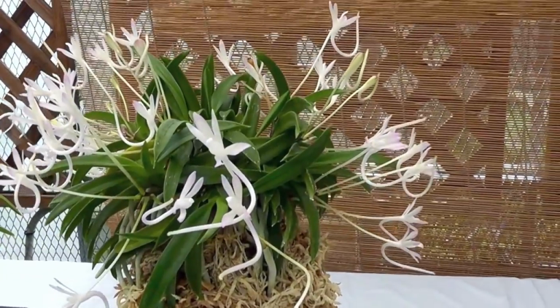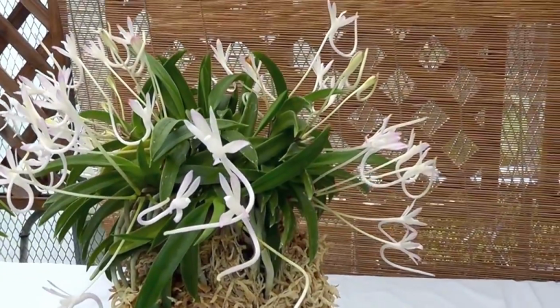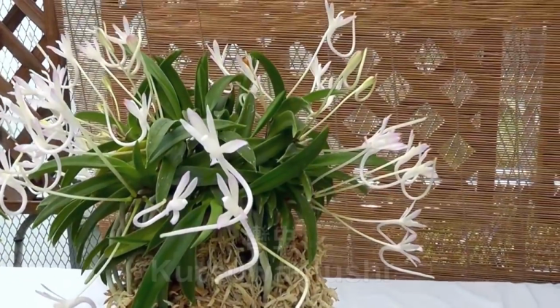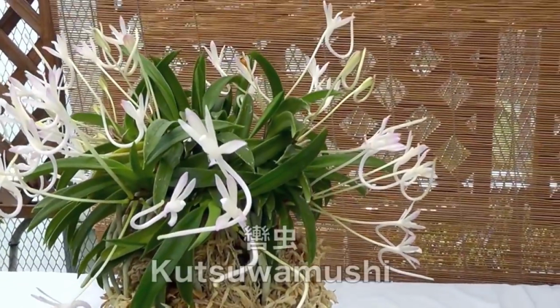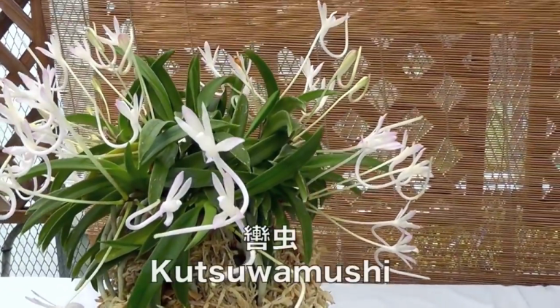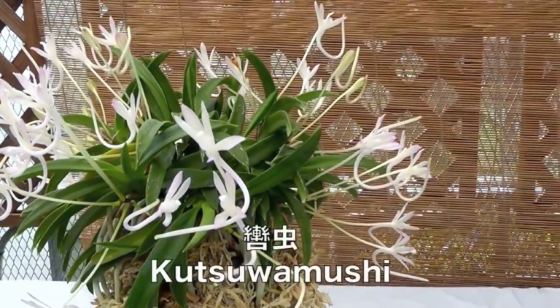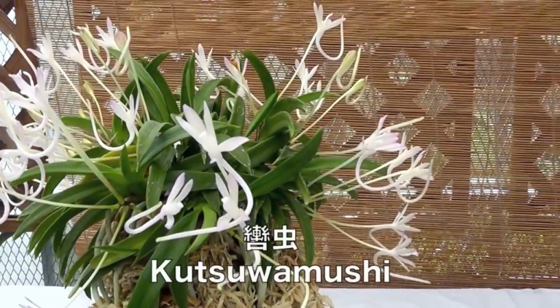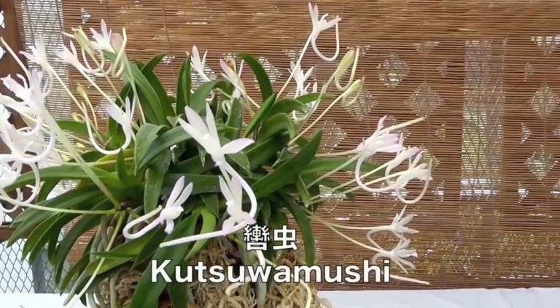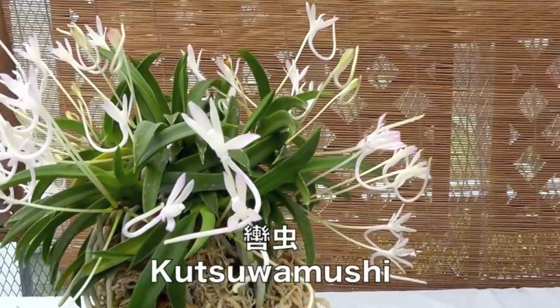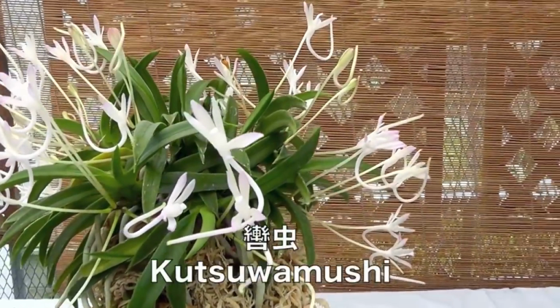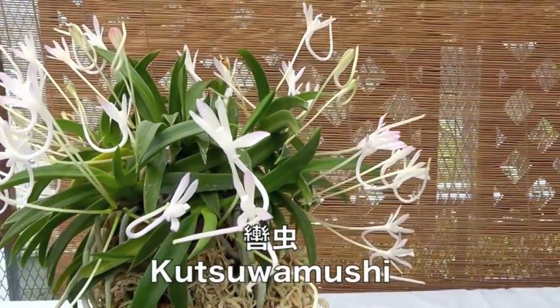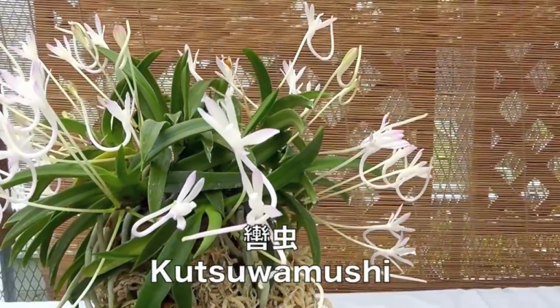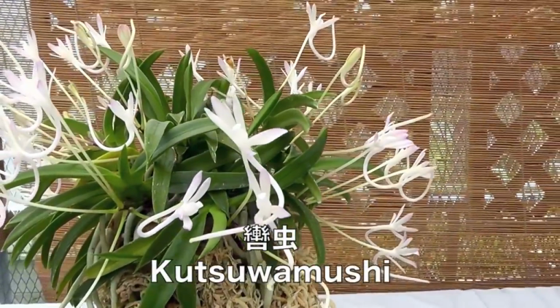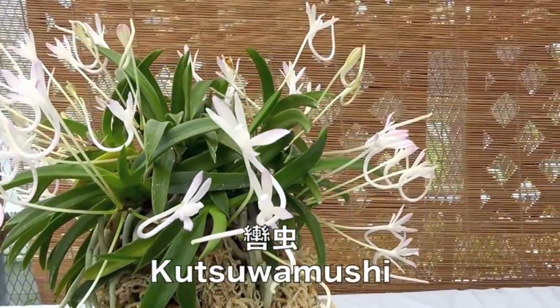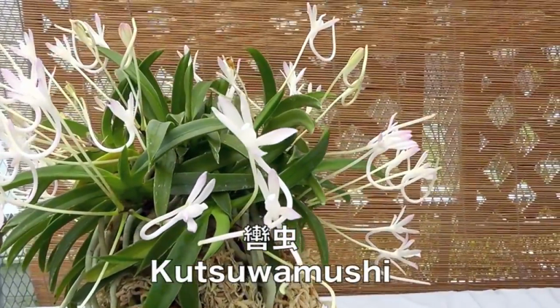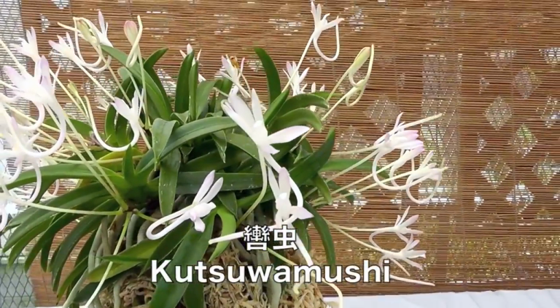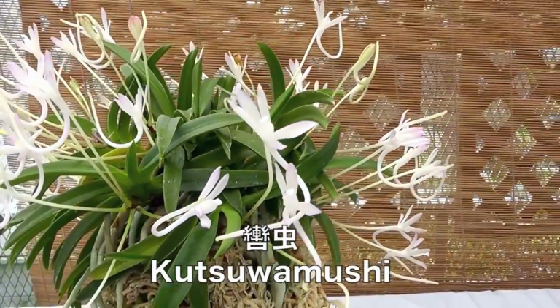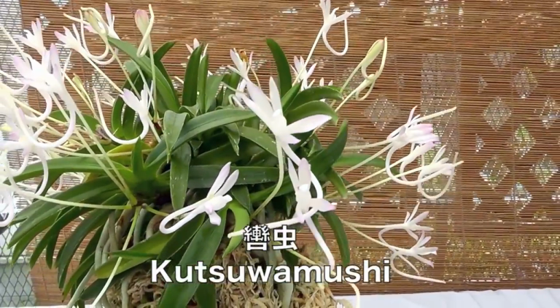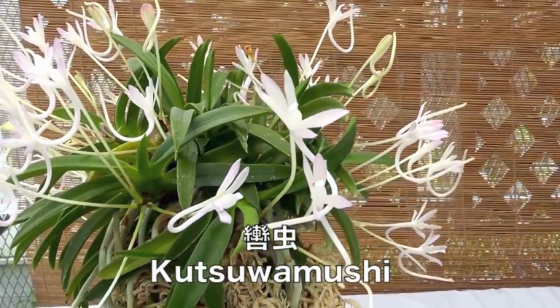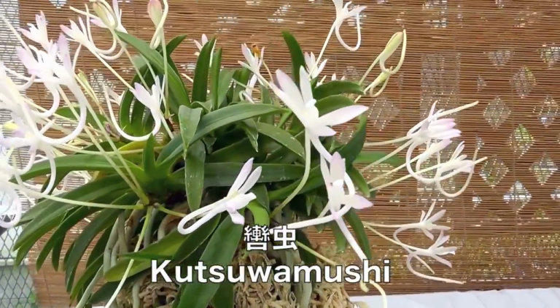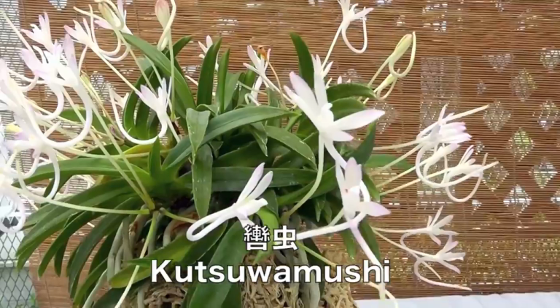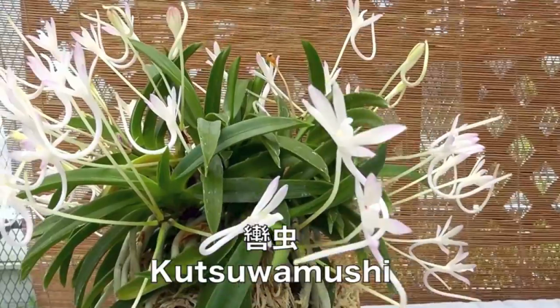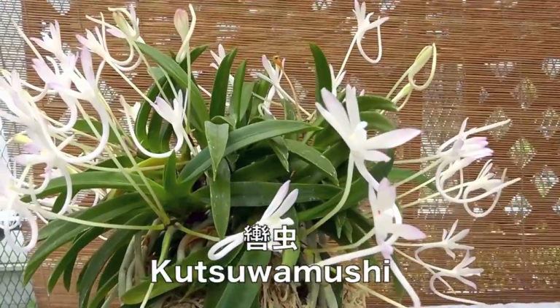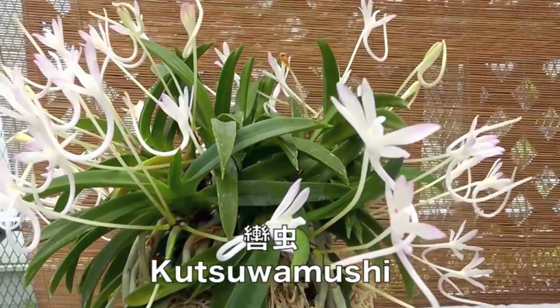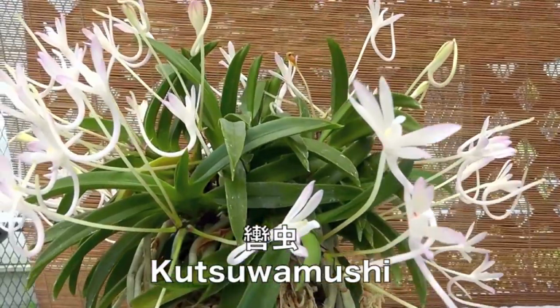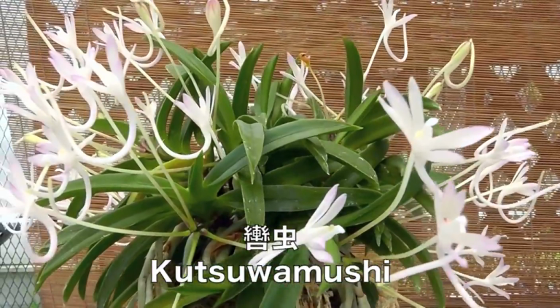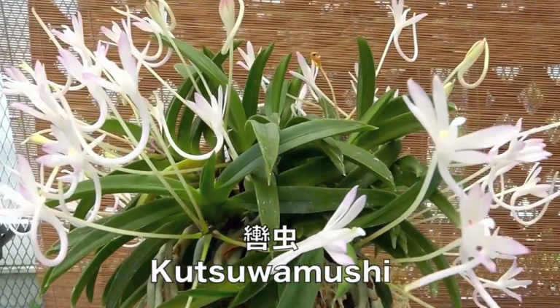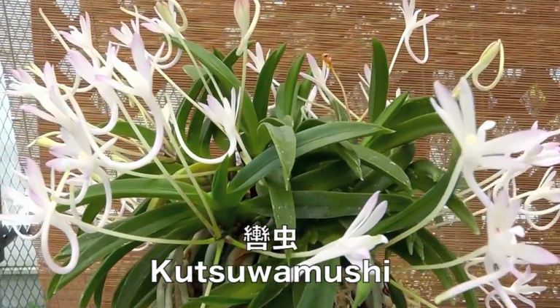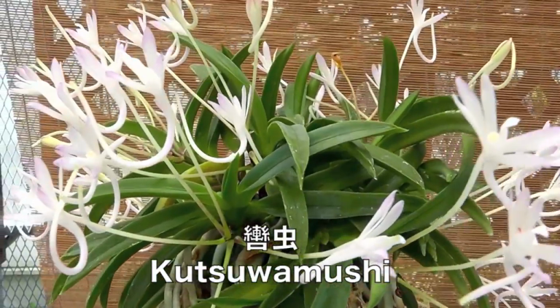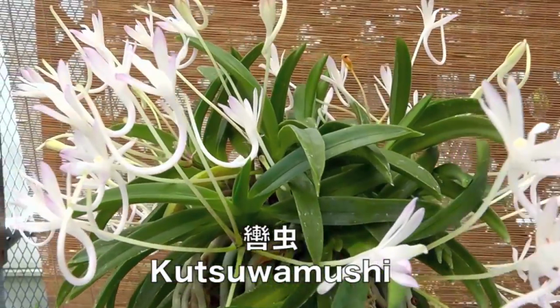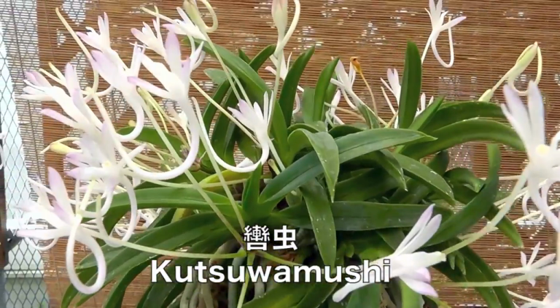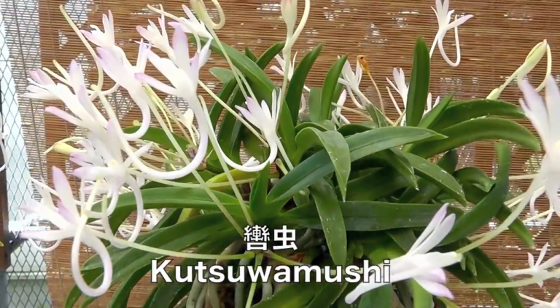Another beautiful form is Kutsu wa Mushi, with its upward-facing pink flowers and elegant hook spurs.